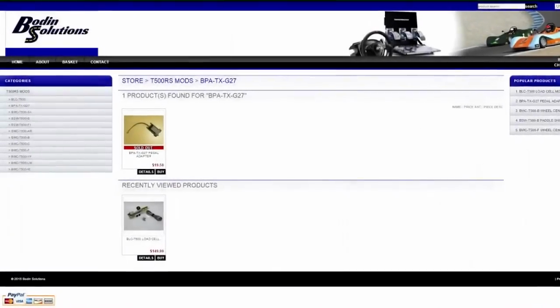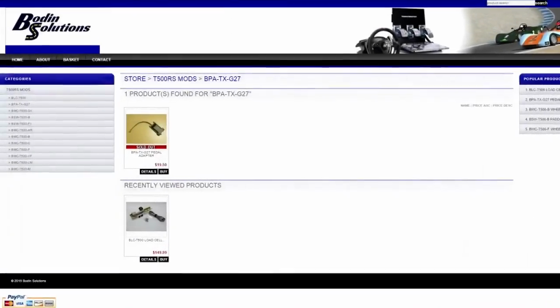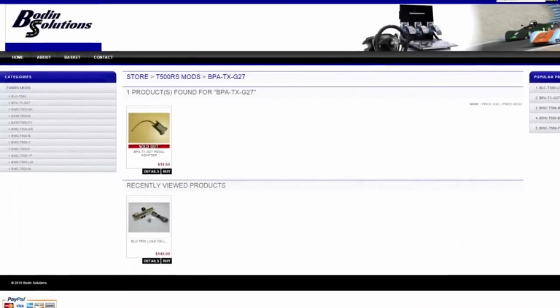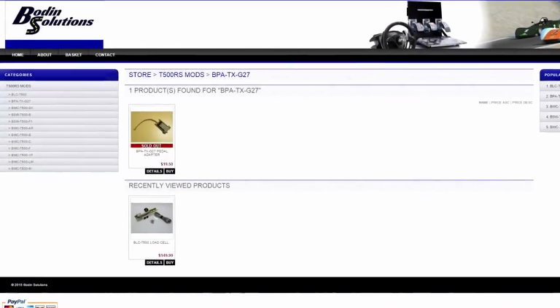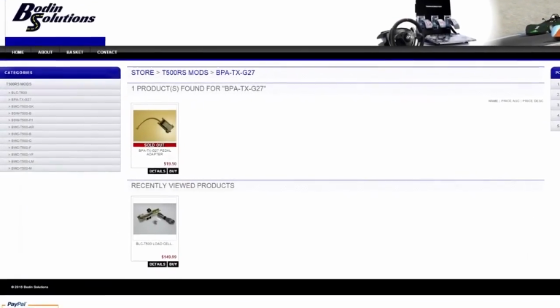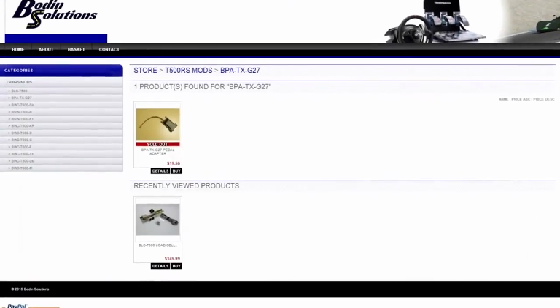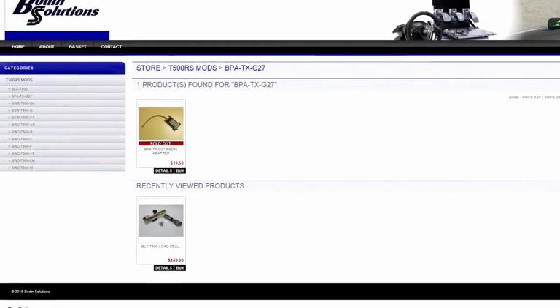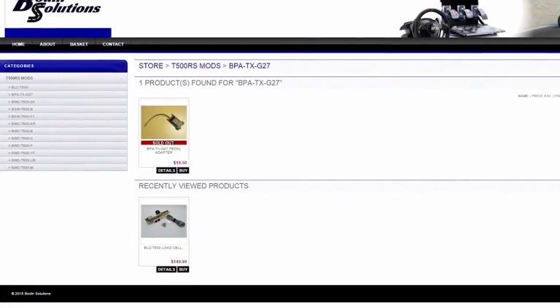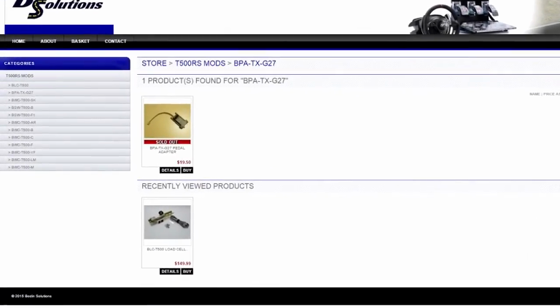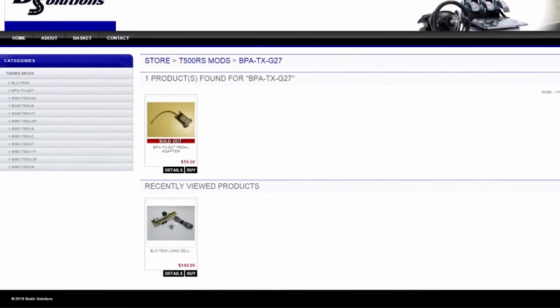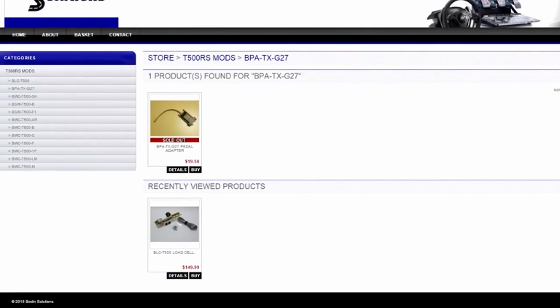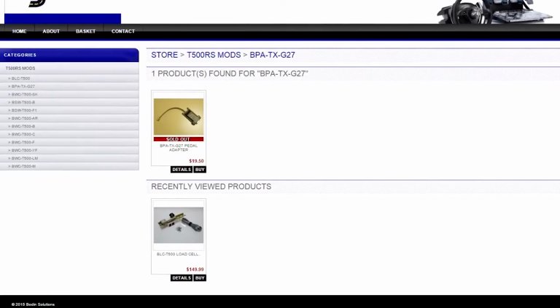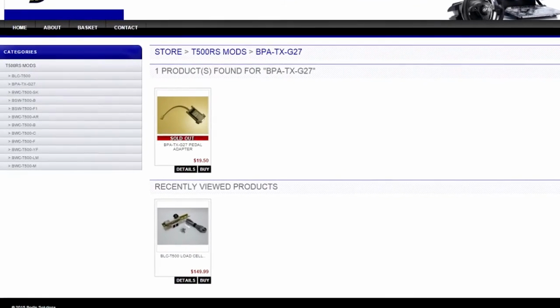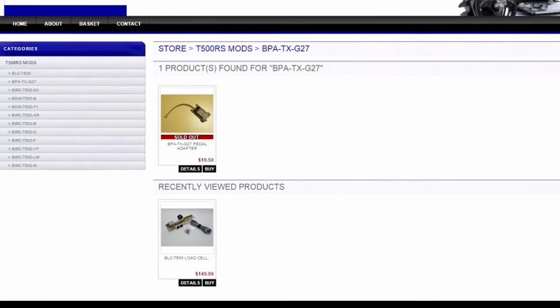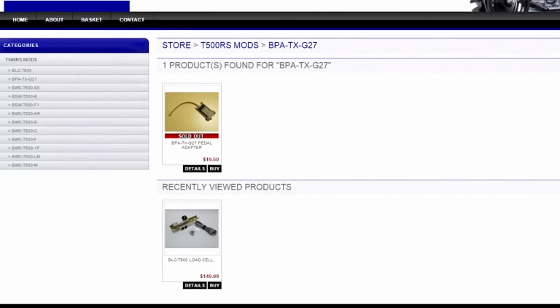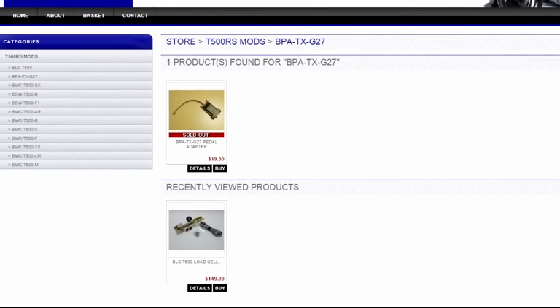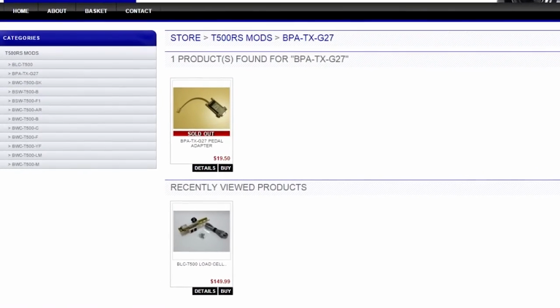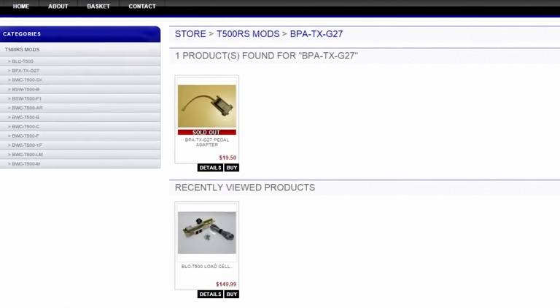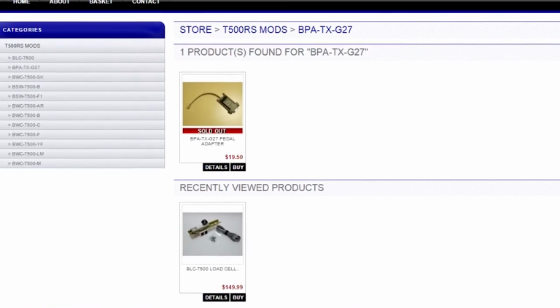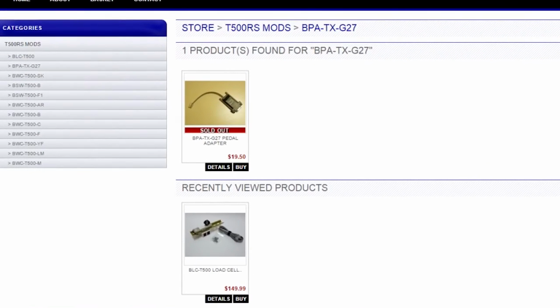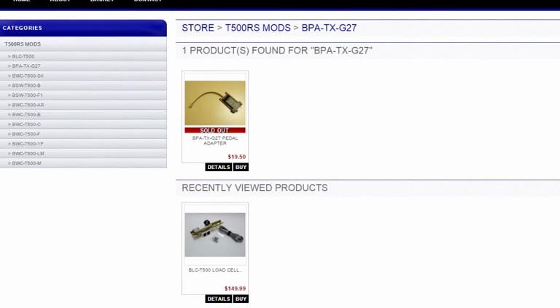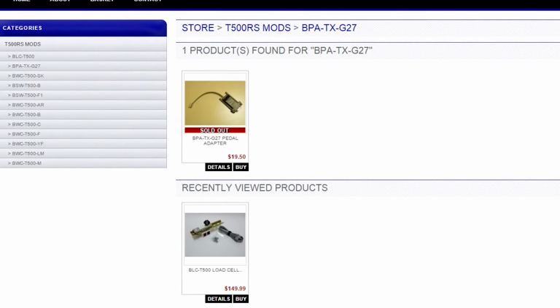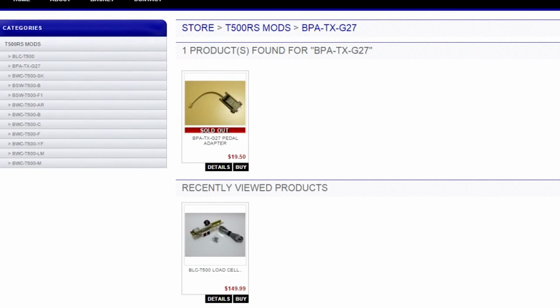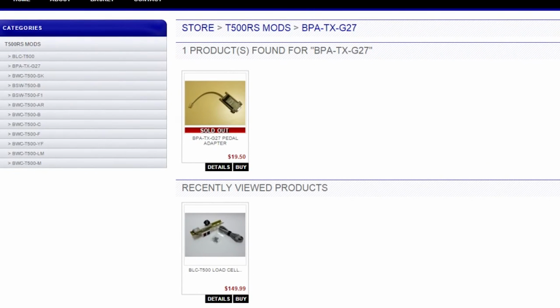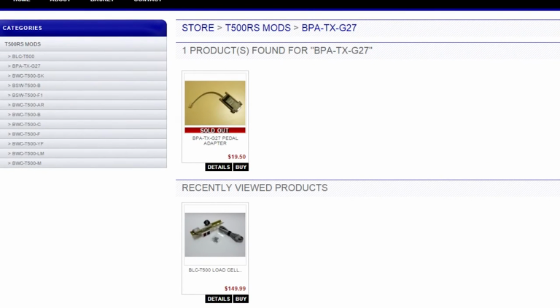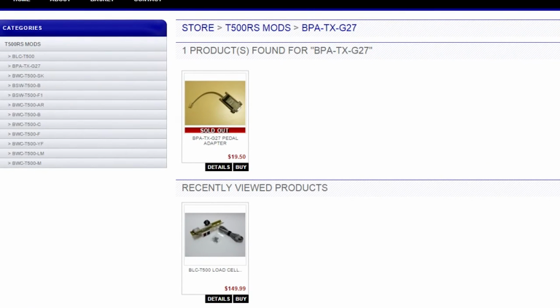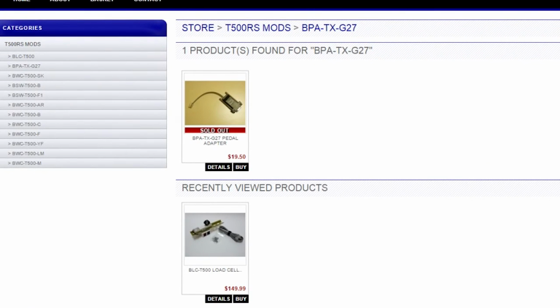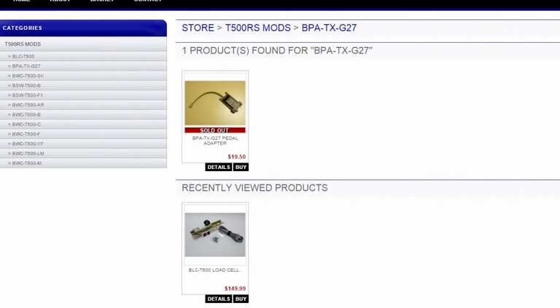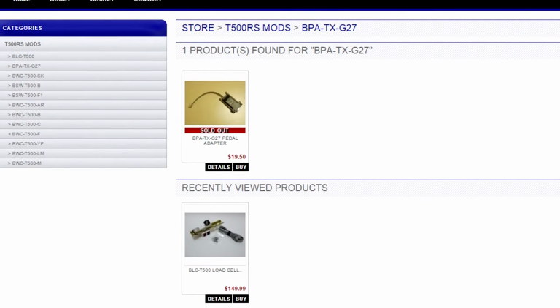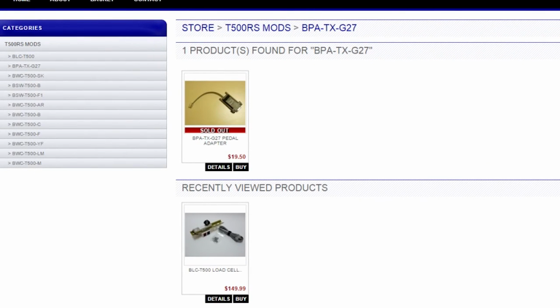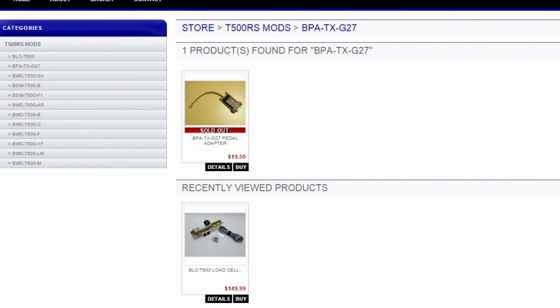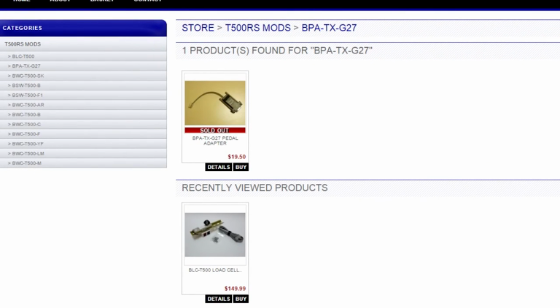Bowdoin Solutions produced the very best Lloyd's heel mods and pedal adapters to use with Thrustmaster wheels. You can order yours now at BowdoinSolutions.com.